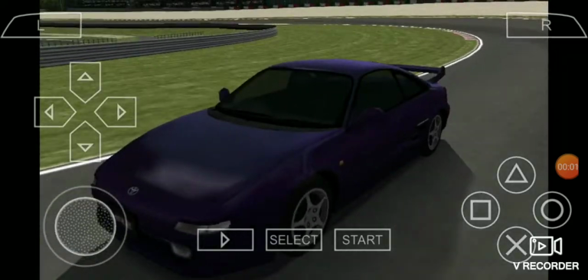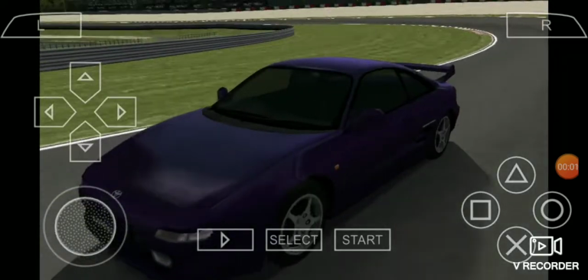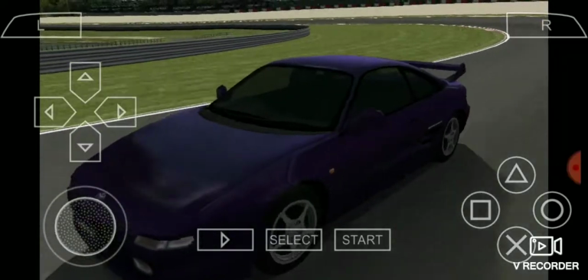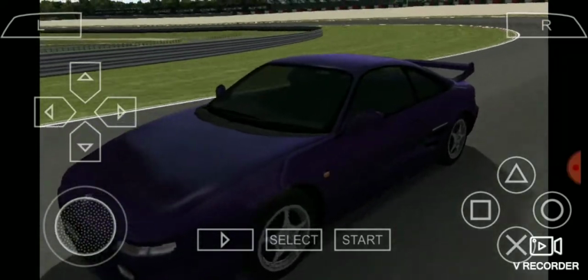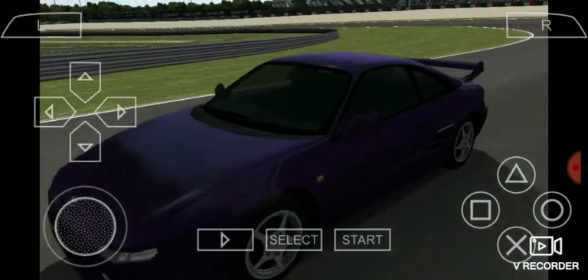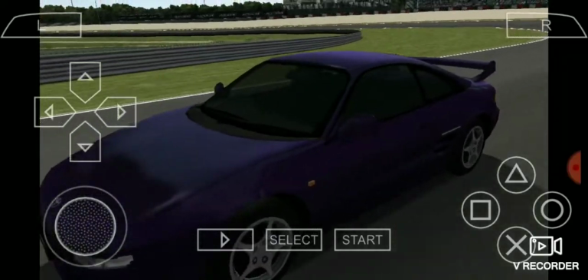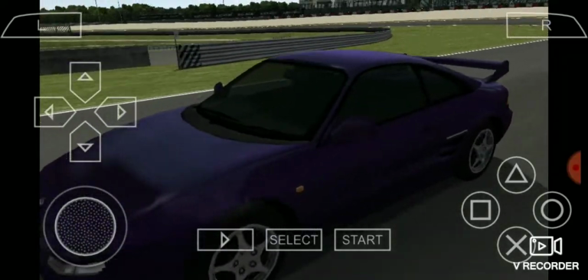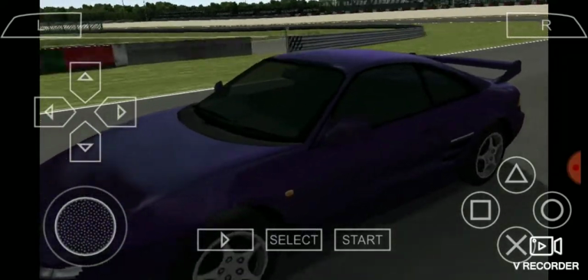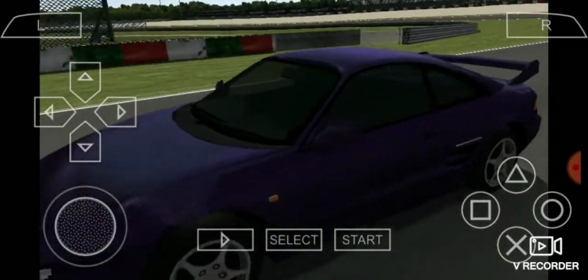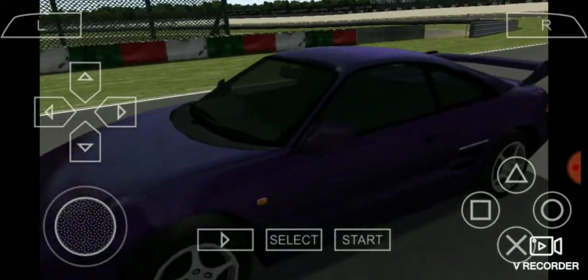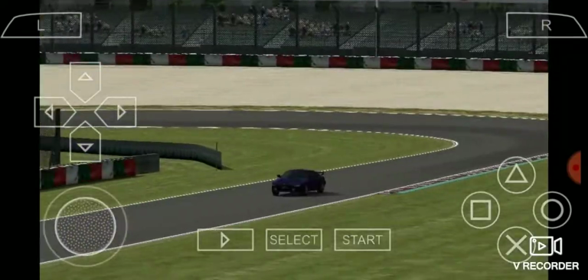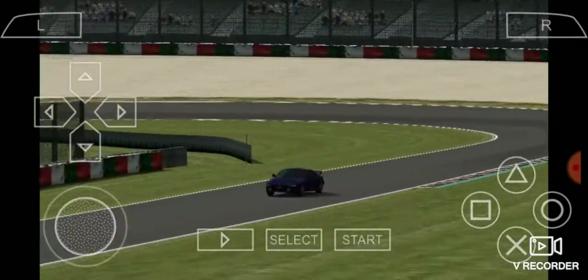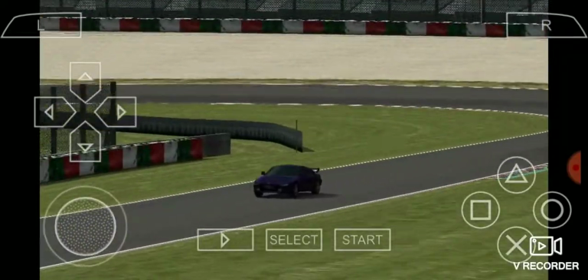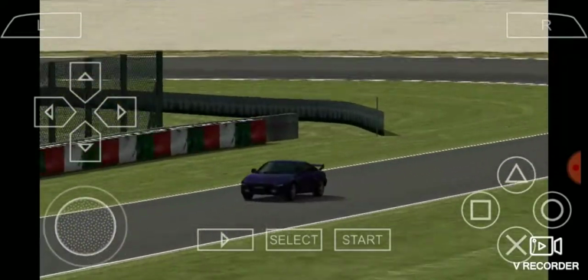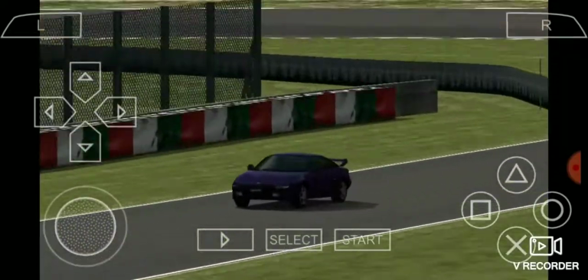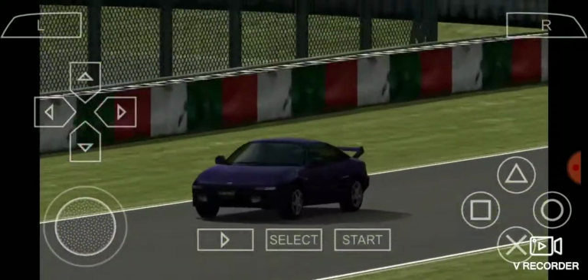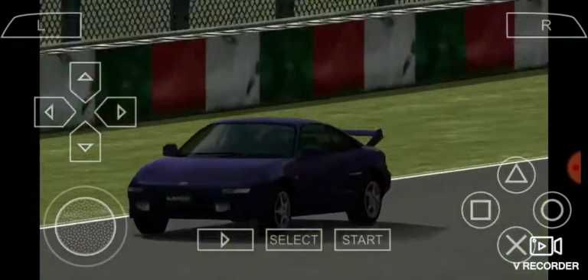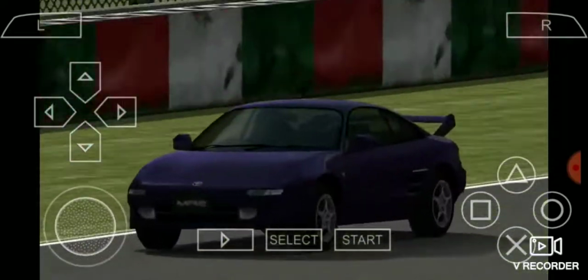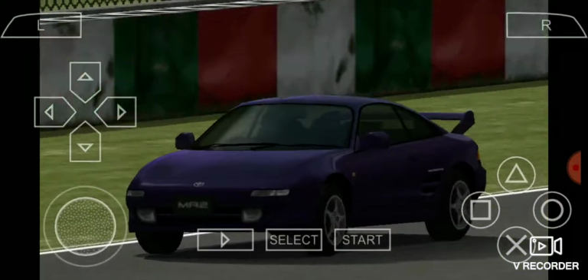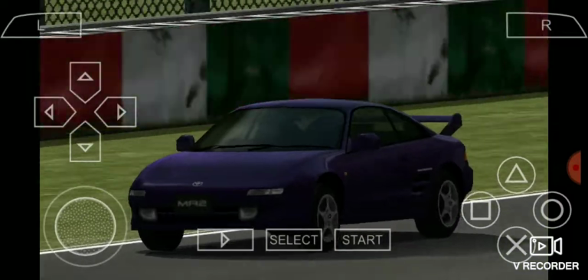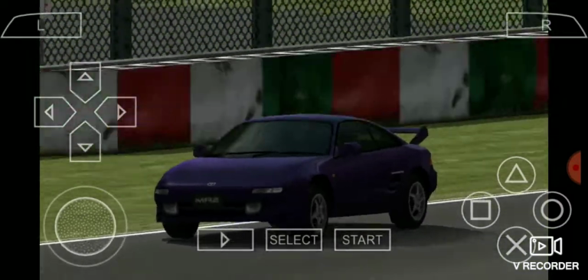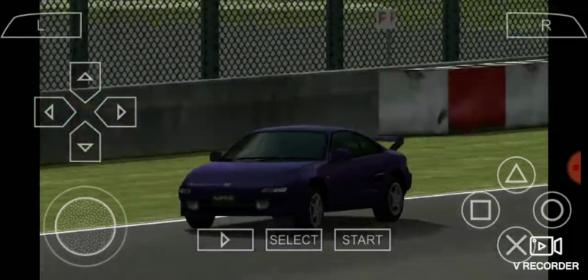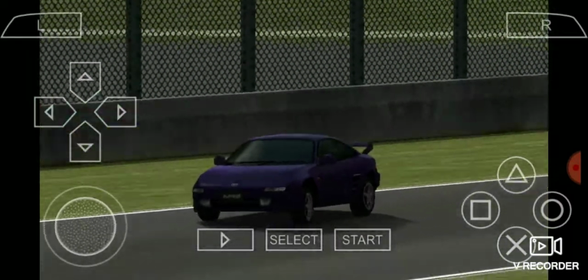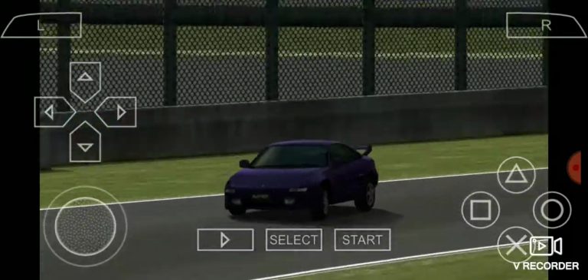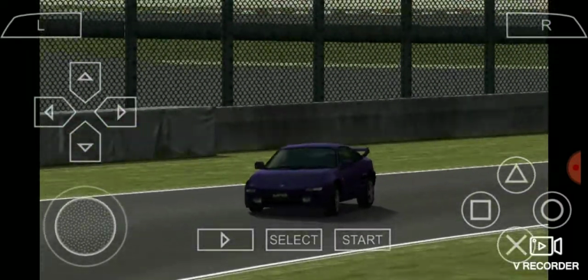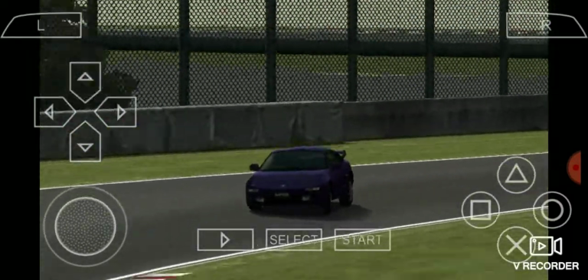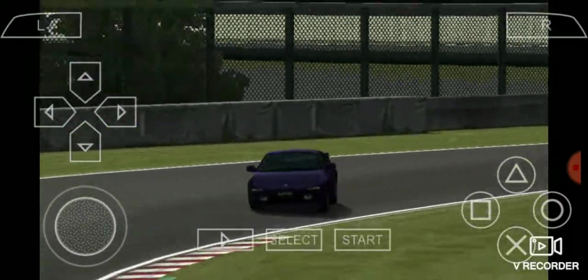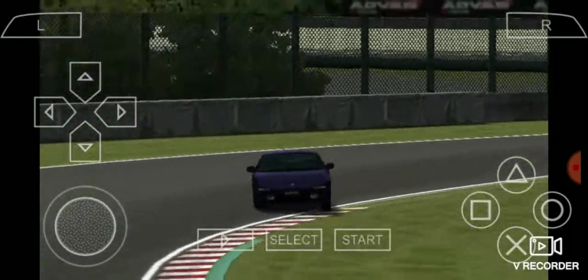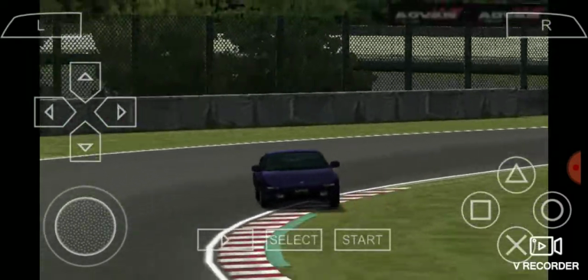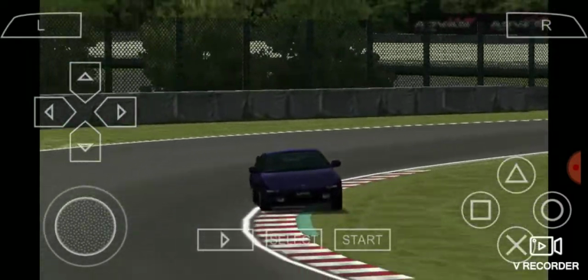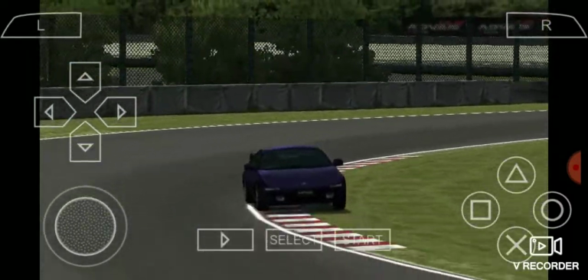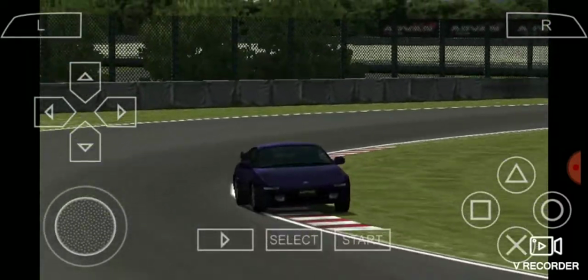Tackle a repeating S-Bend in the first half of the Suzuka circuit. Be careful not to leave the road and head for the goal.